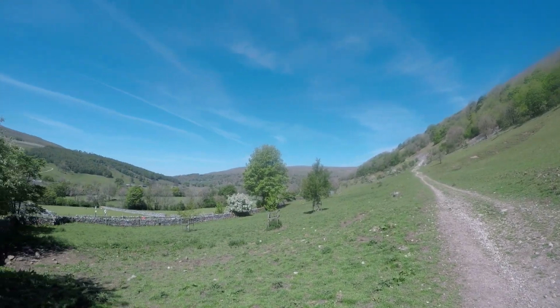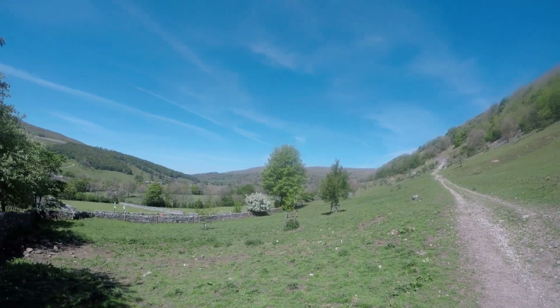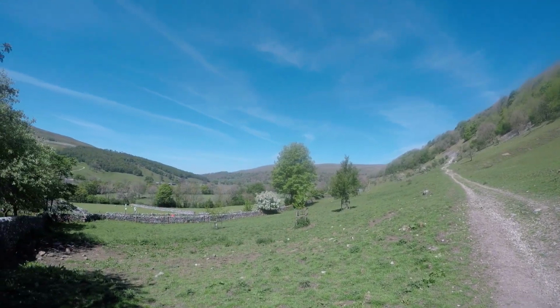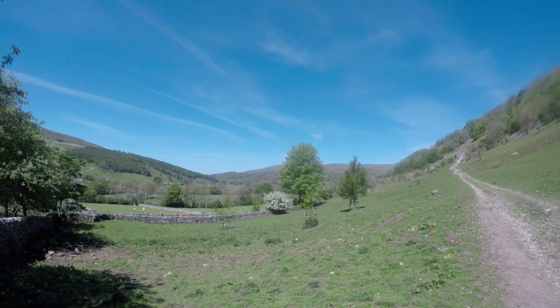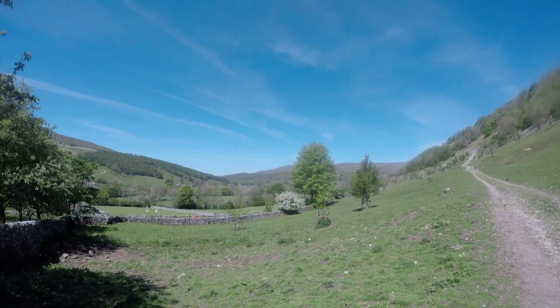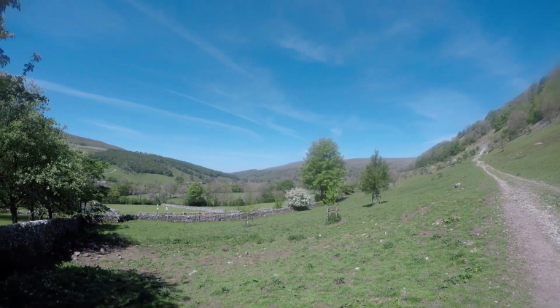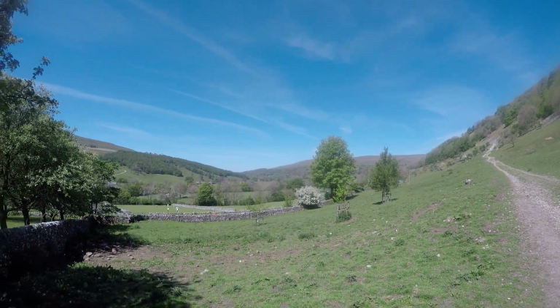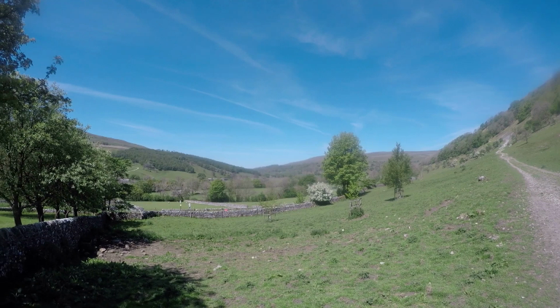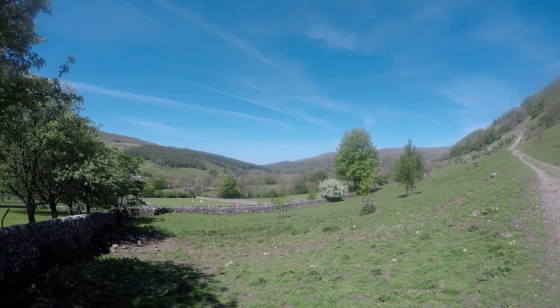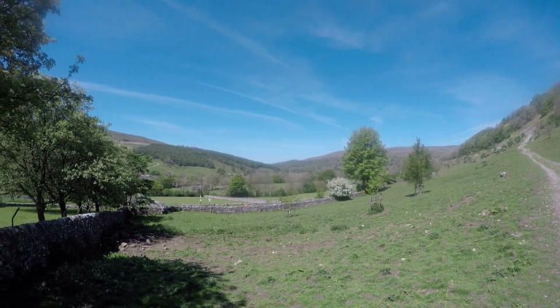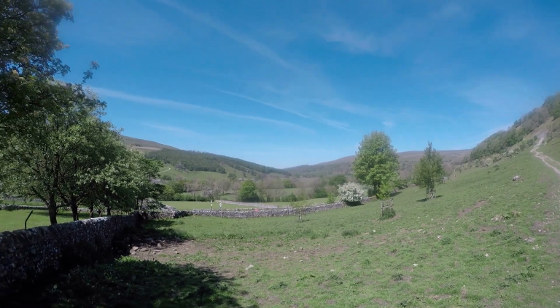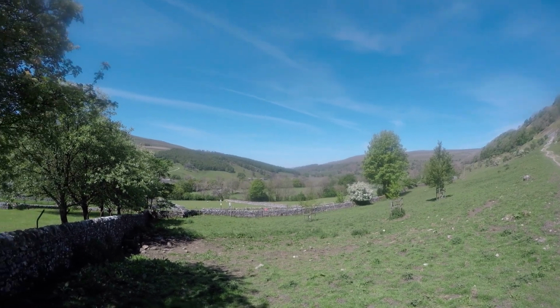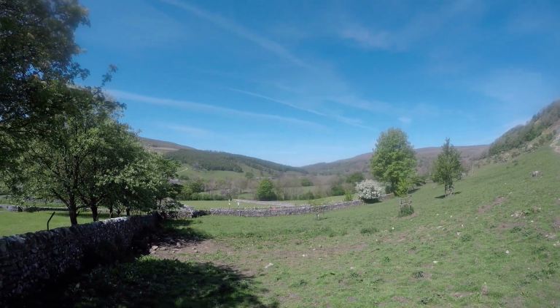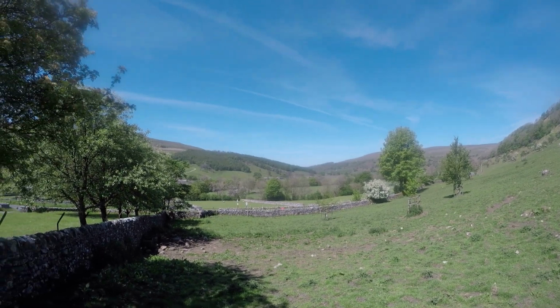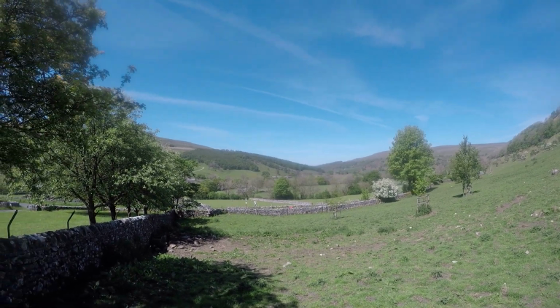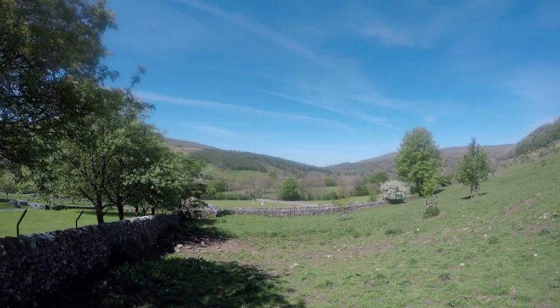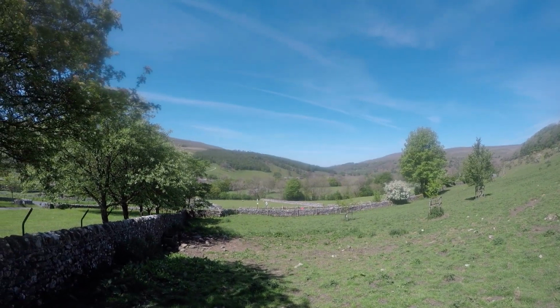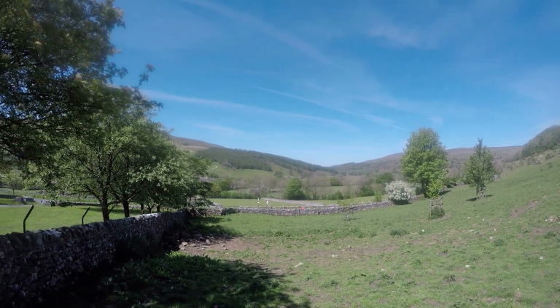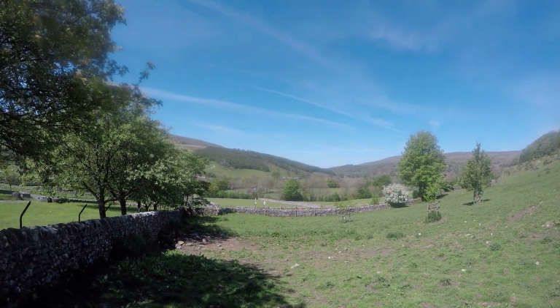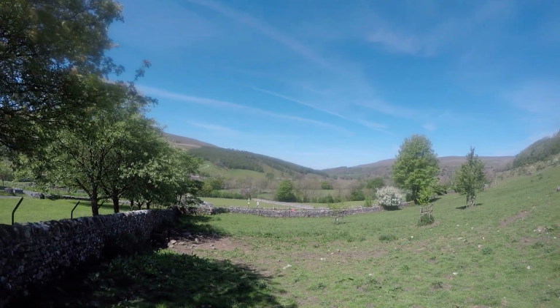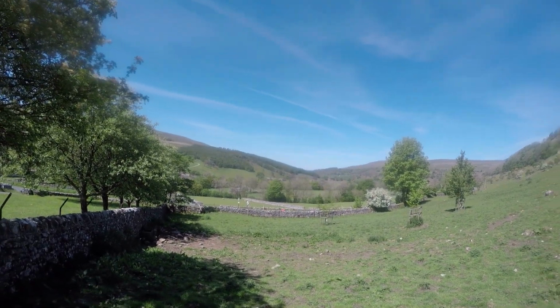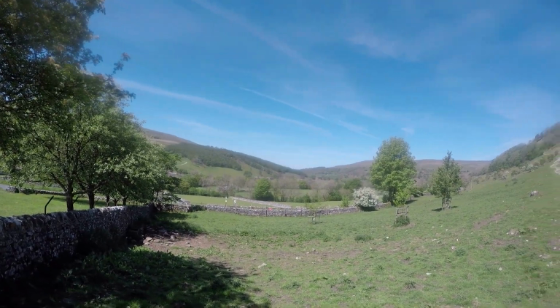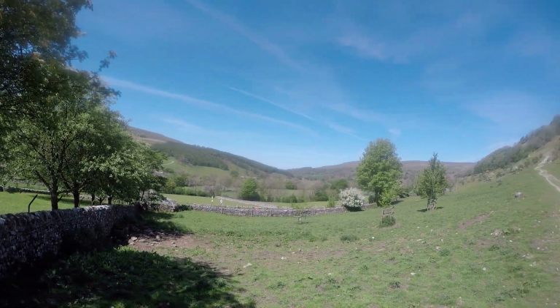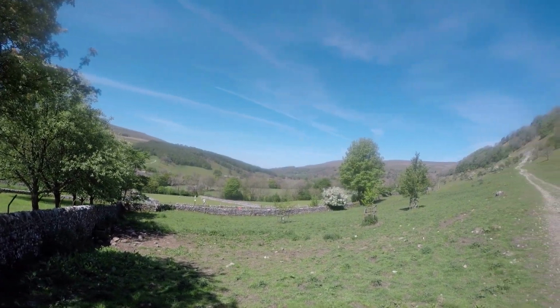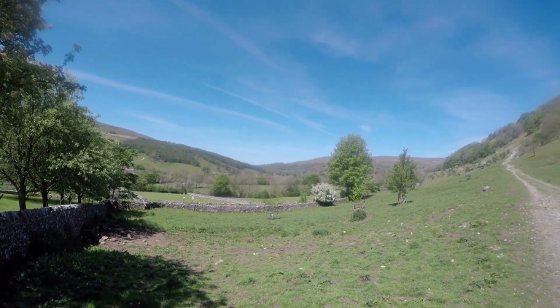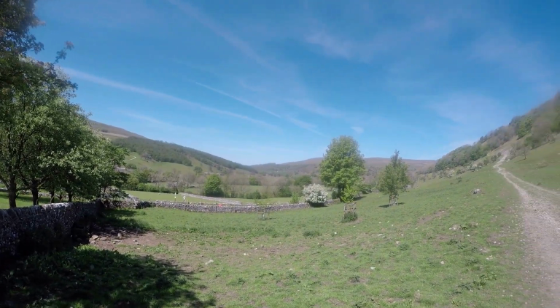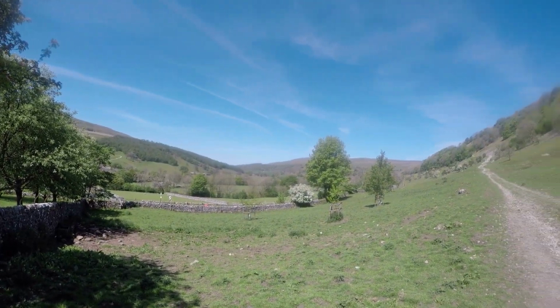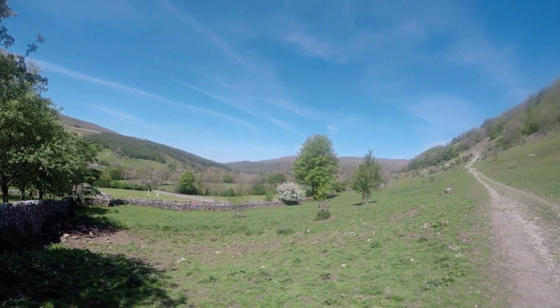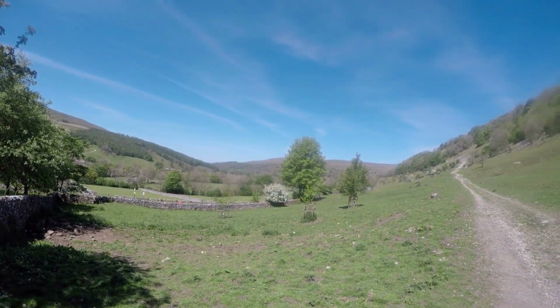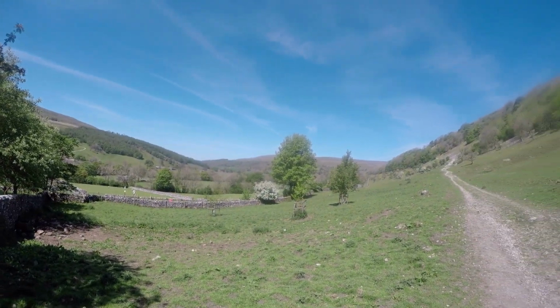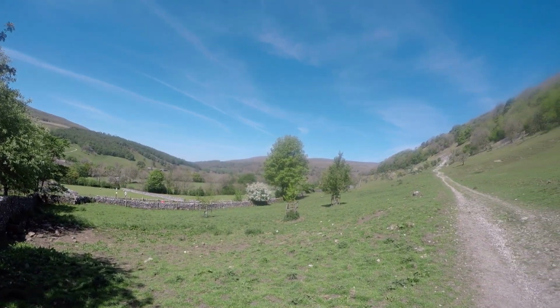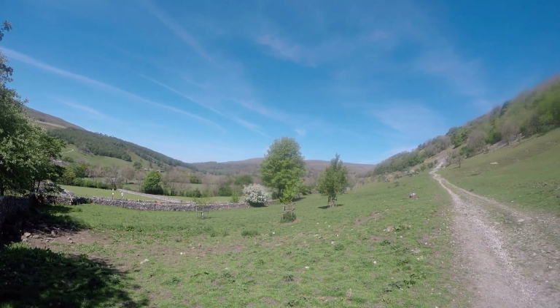This is the glorious view to the north of Wharf Dam.